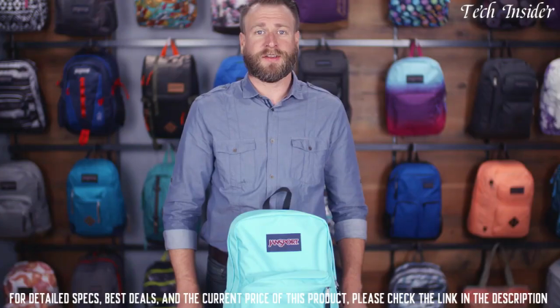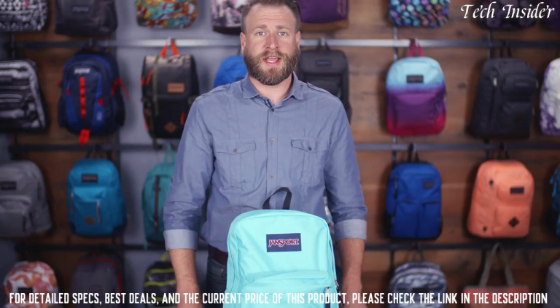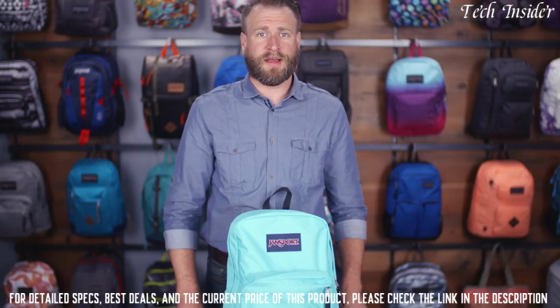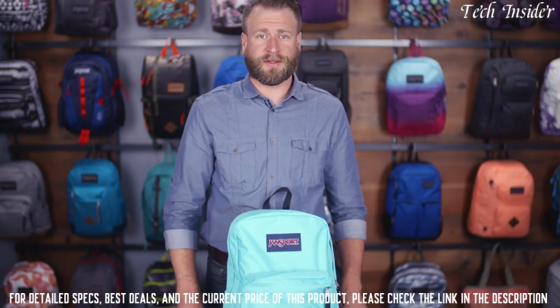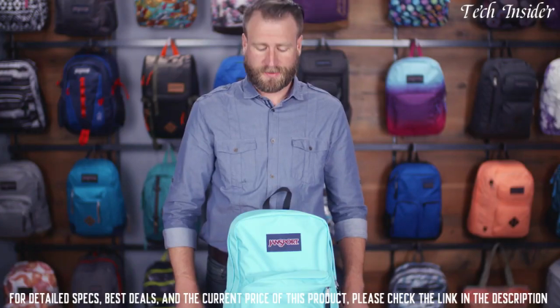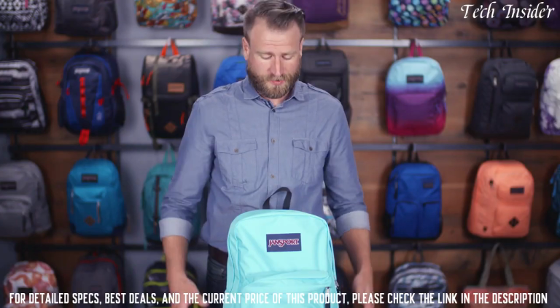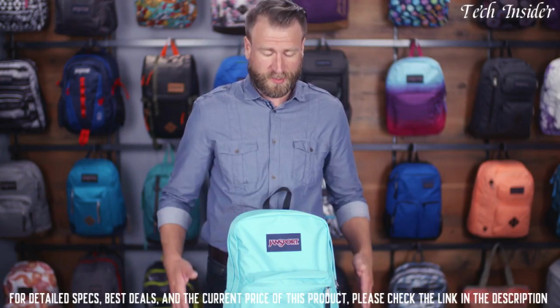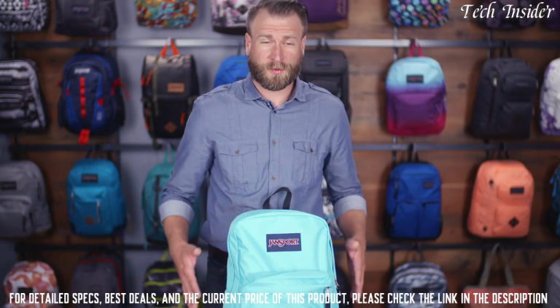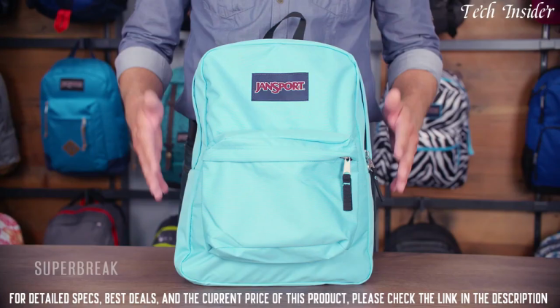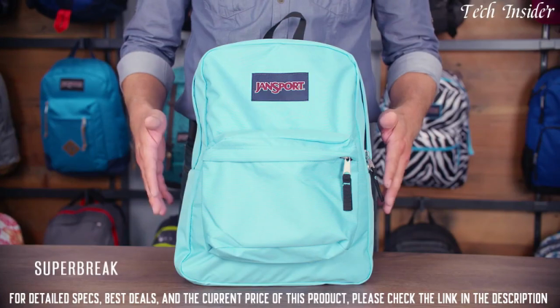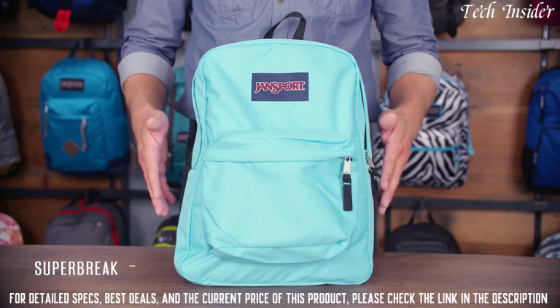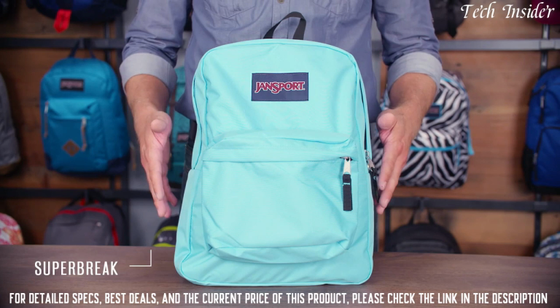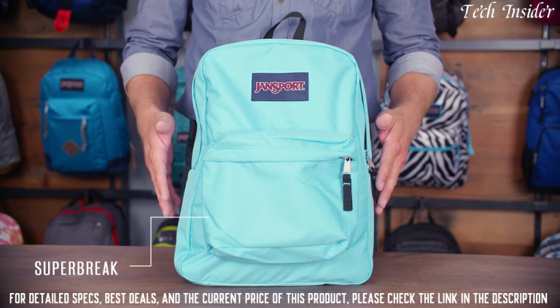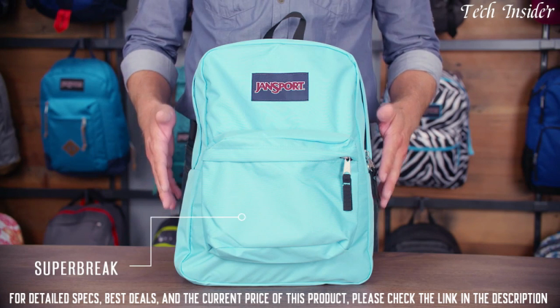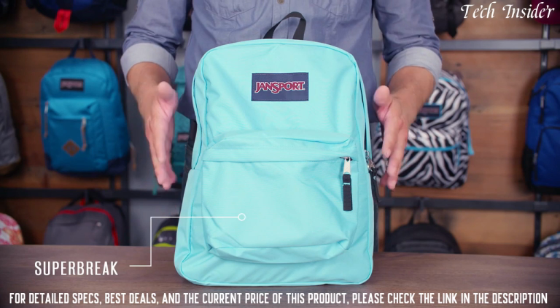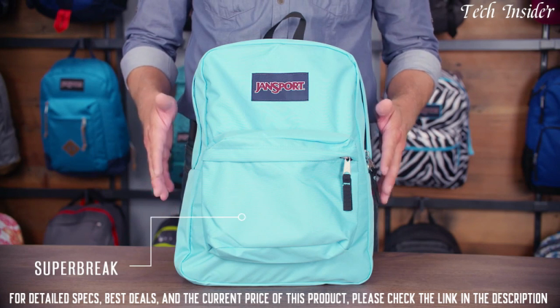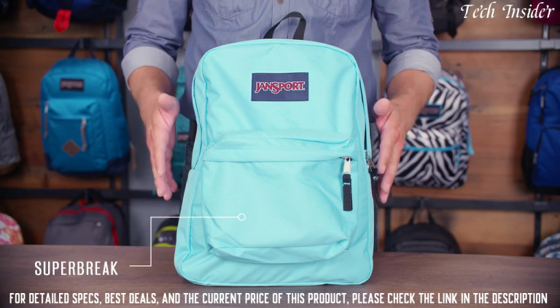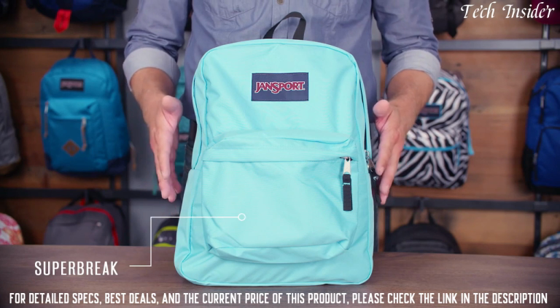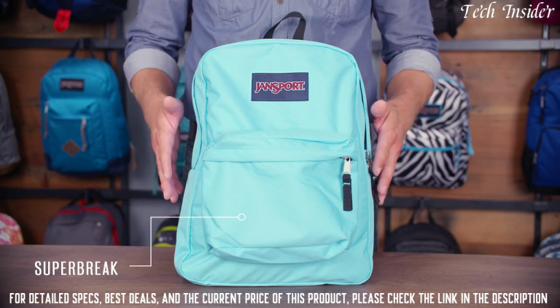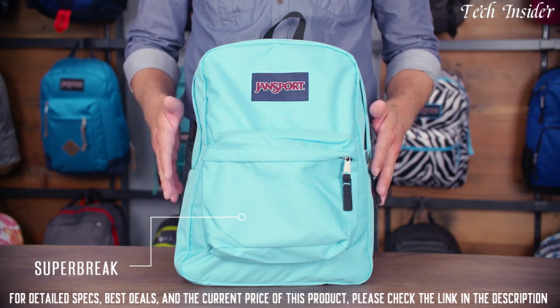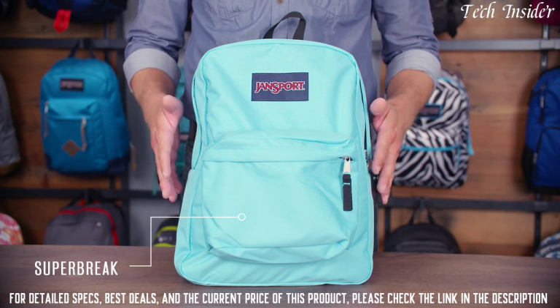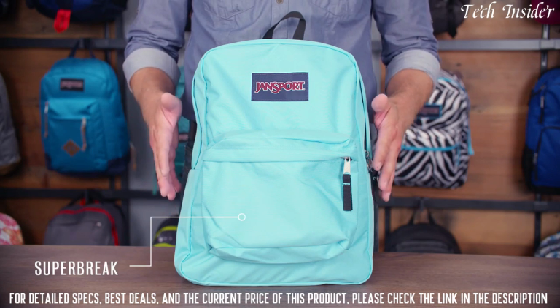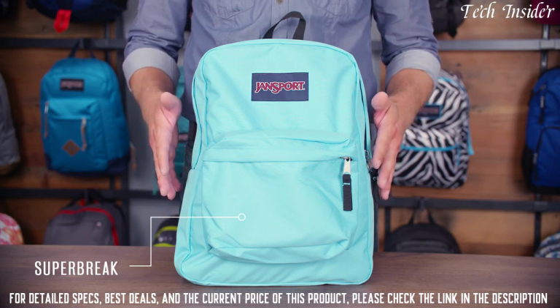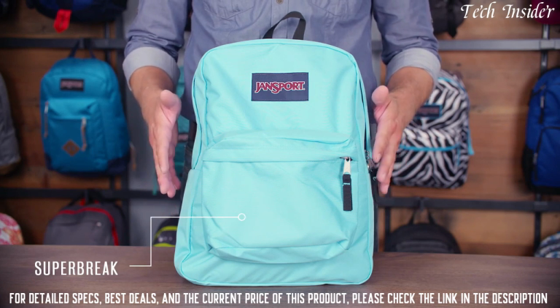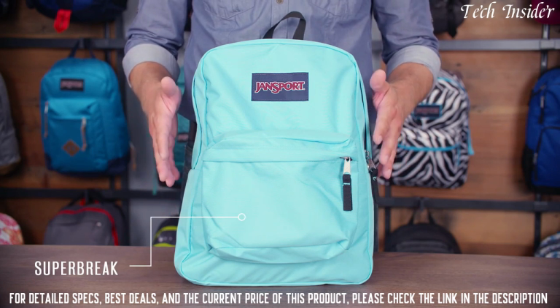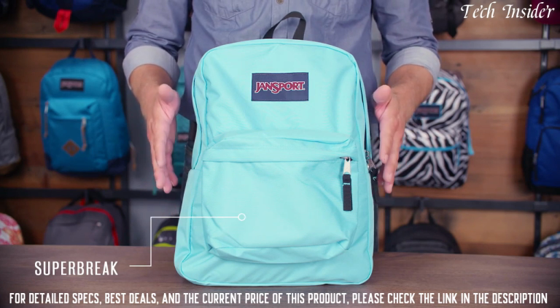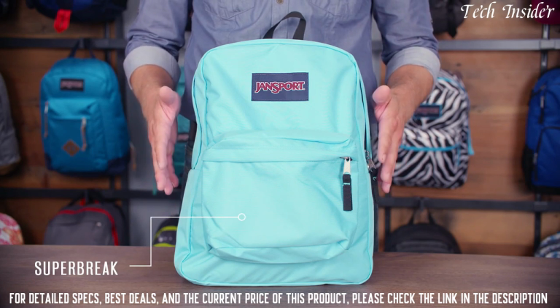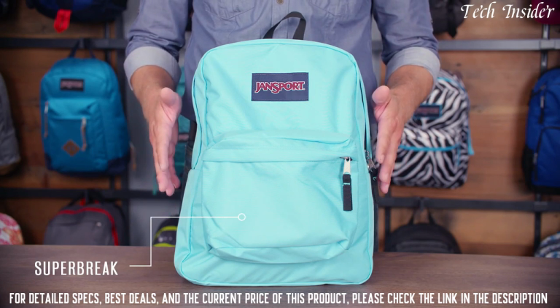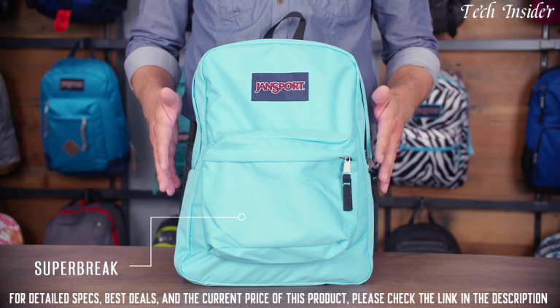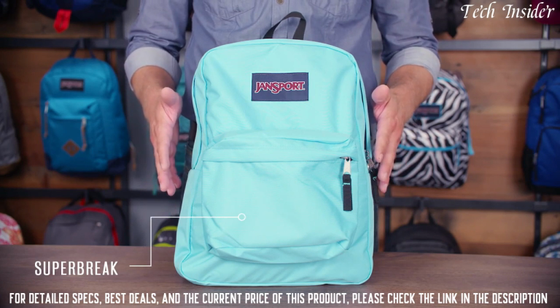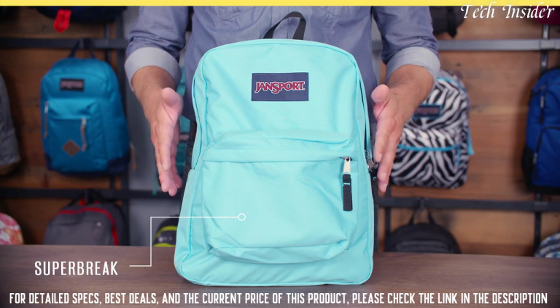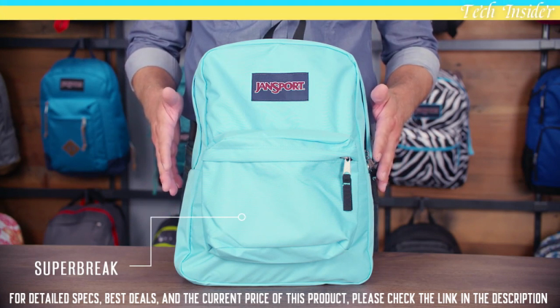So there you have it — the Jansport Superbrake, our iconic pack available in a variety of colors and prints.